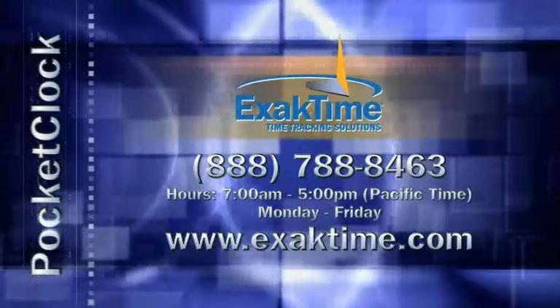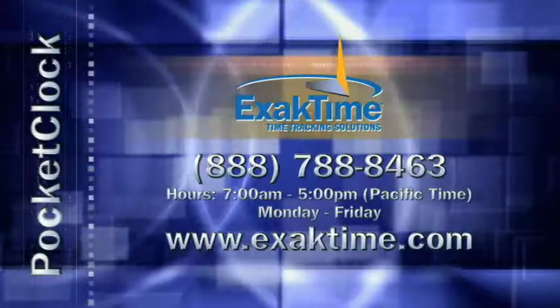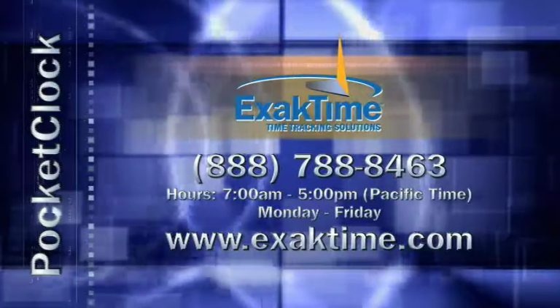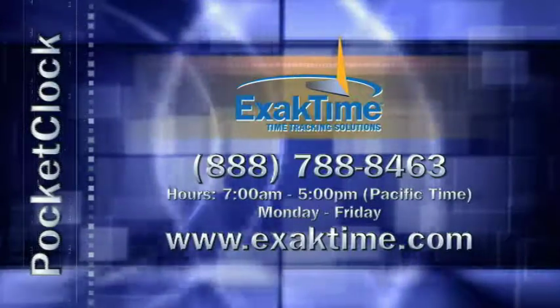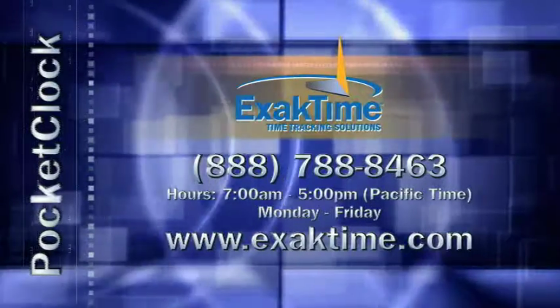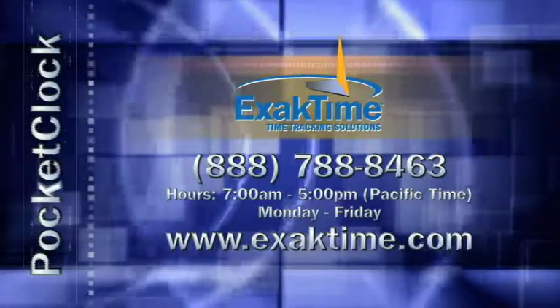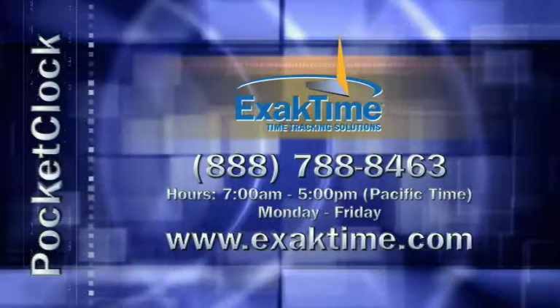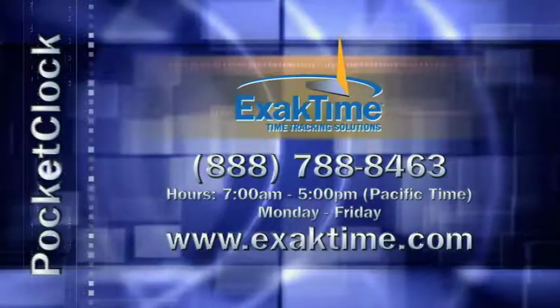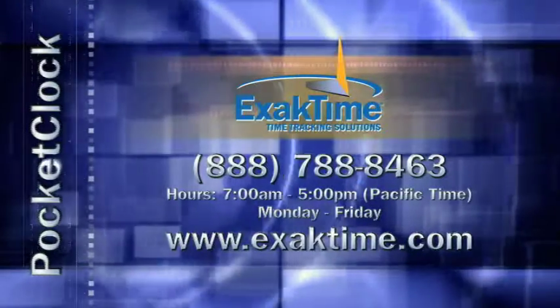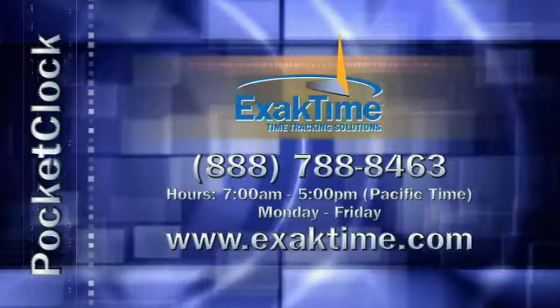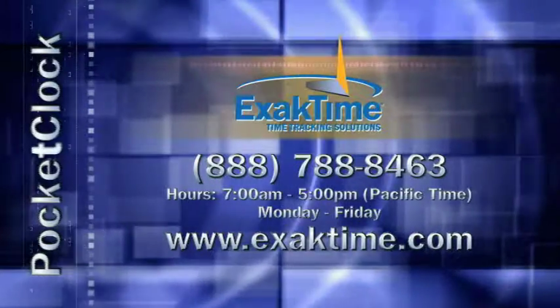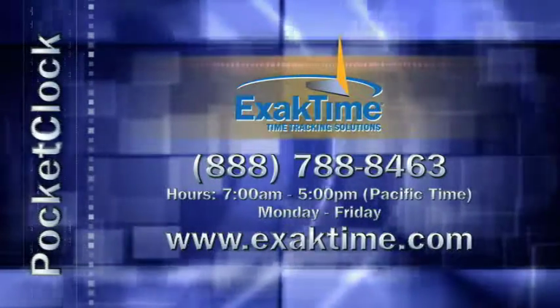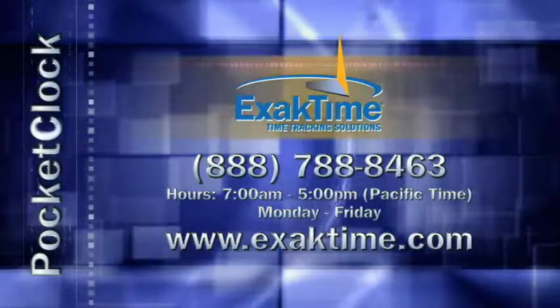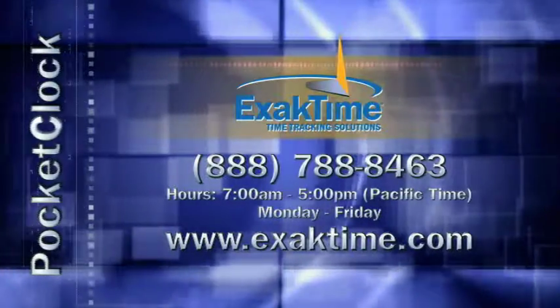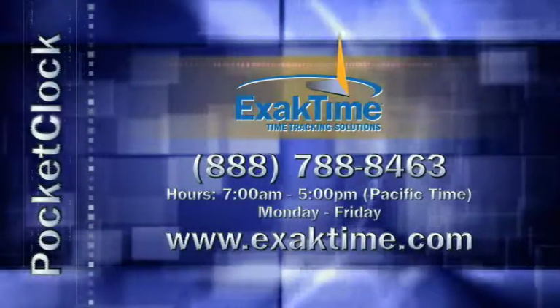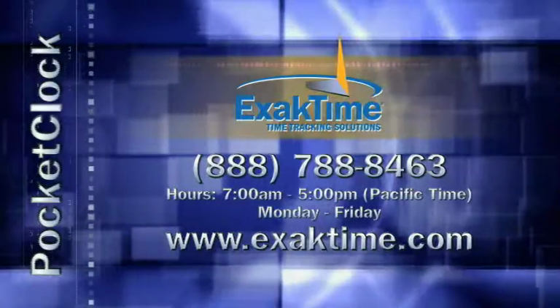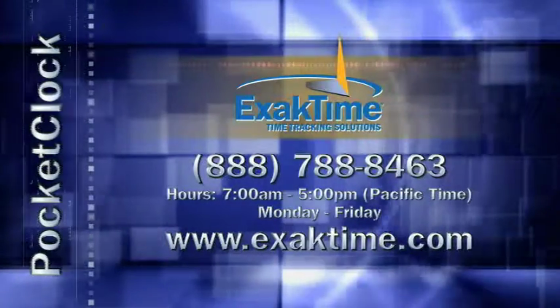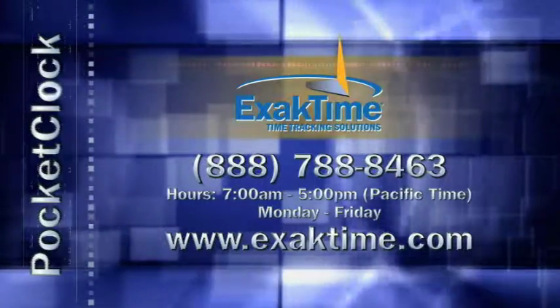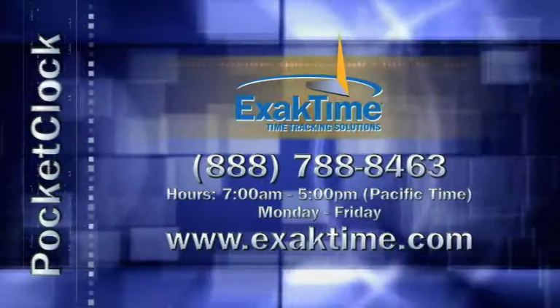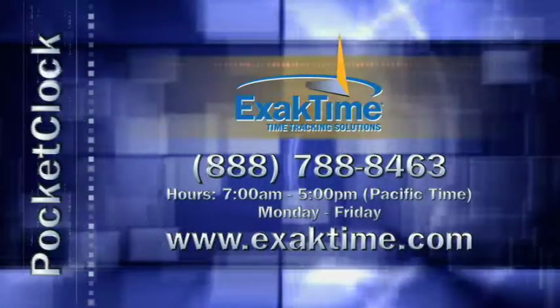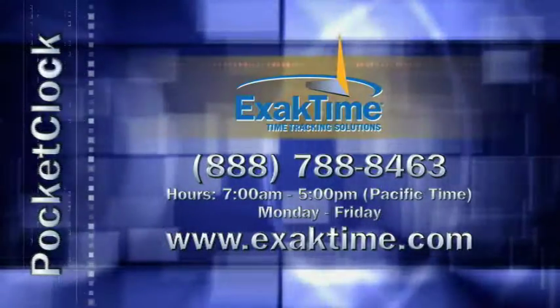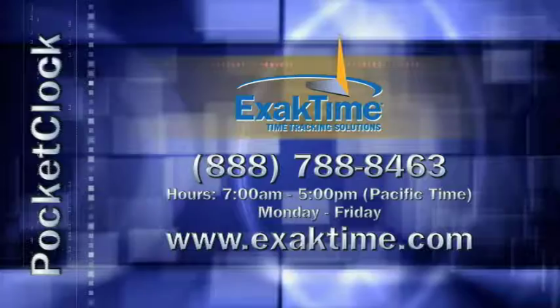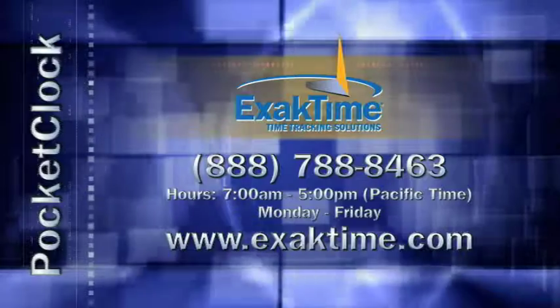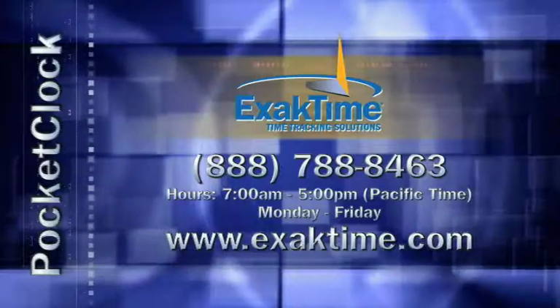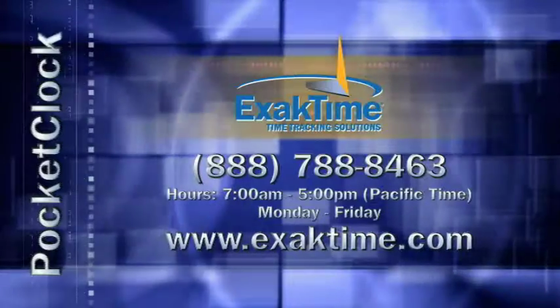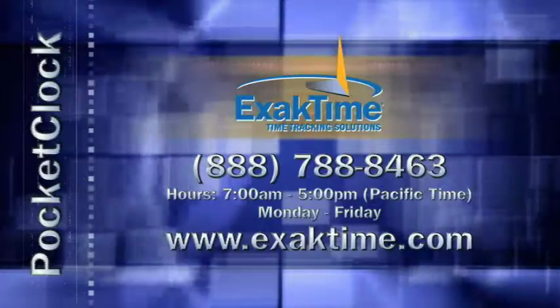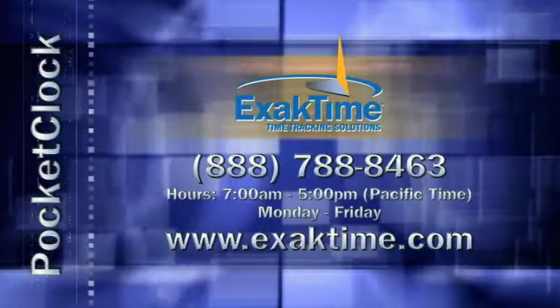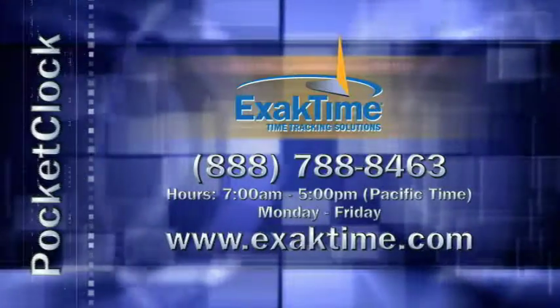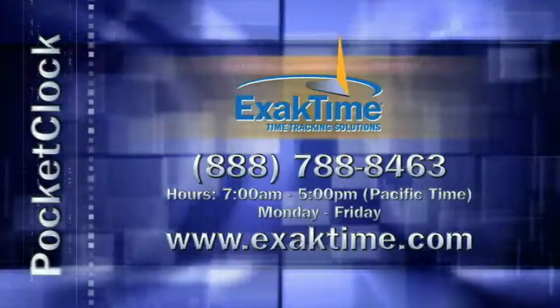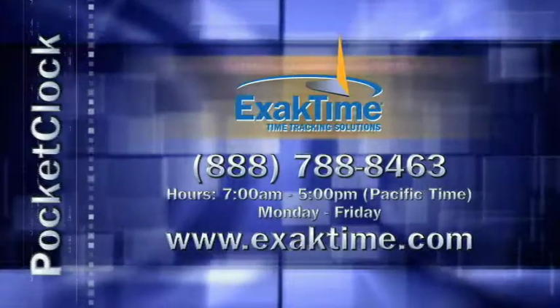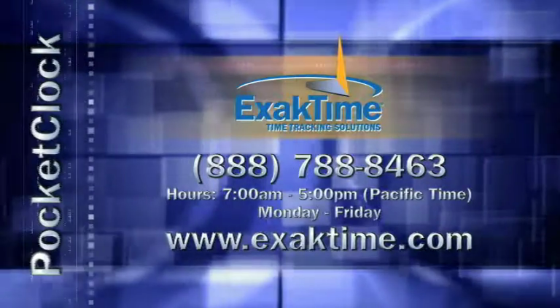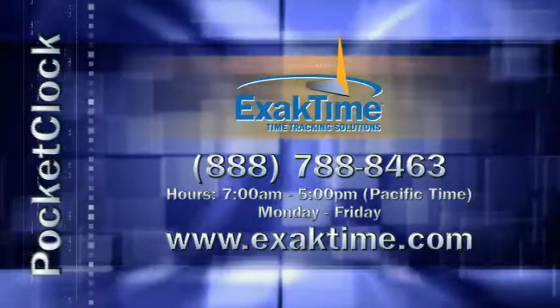Again, if you have questions on any of the details, give us a call — we'd be happy to get you any info you need.